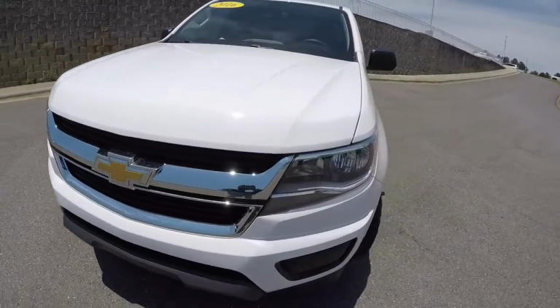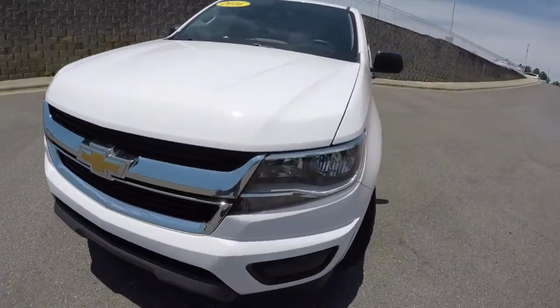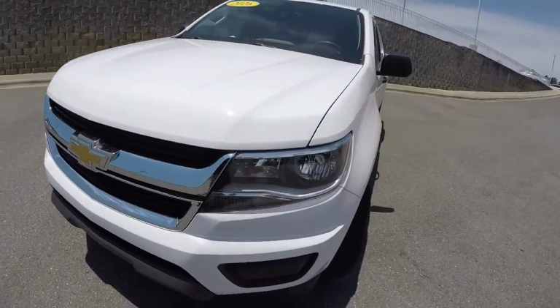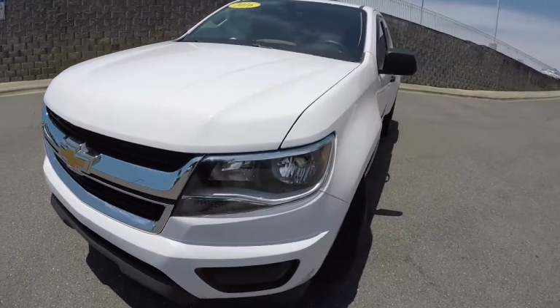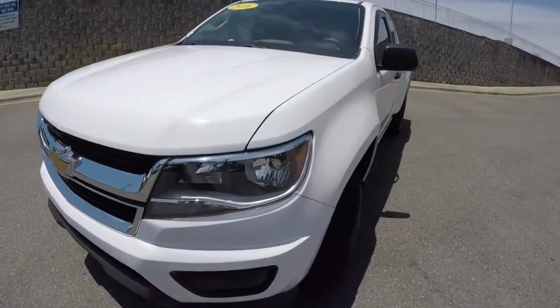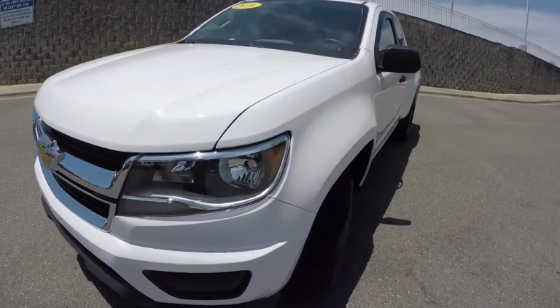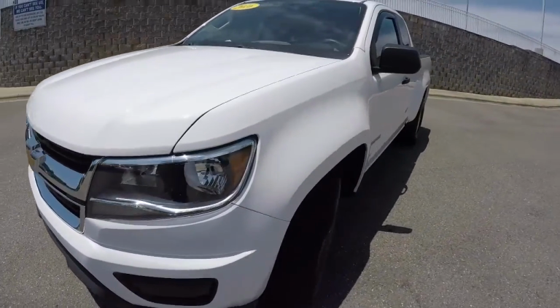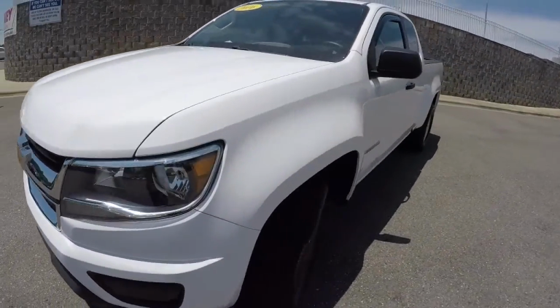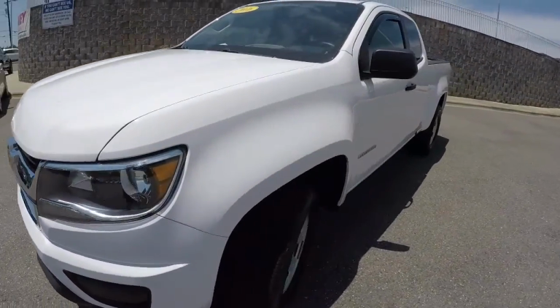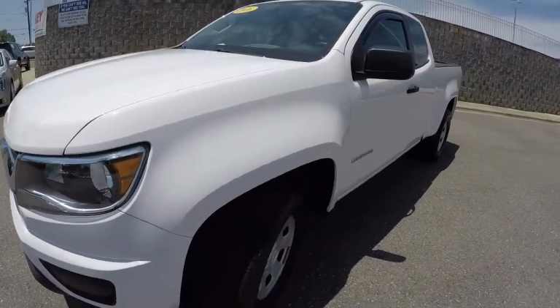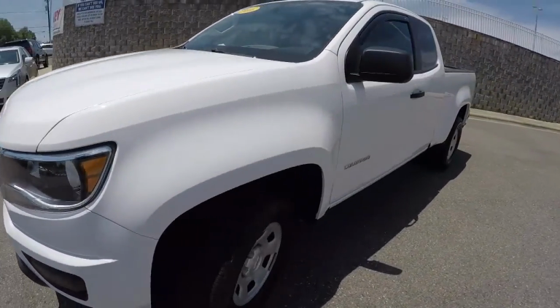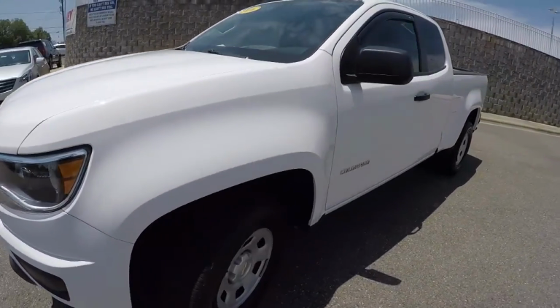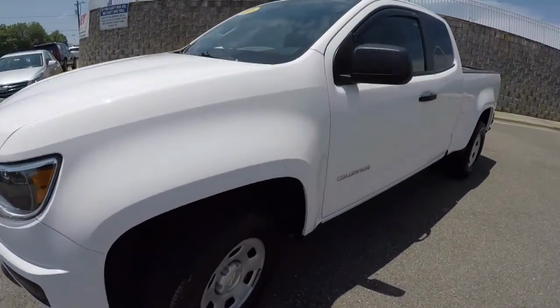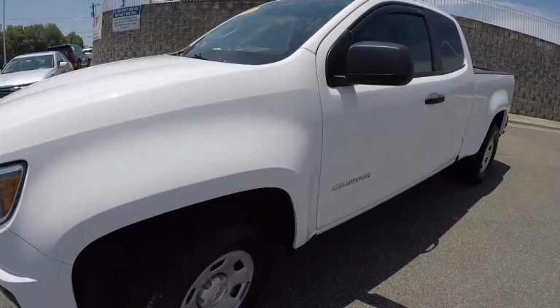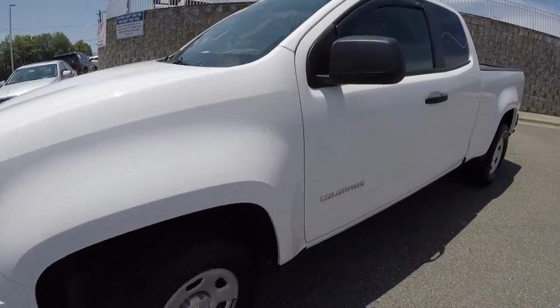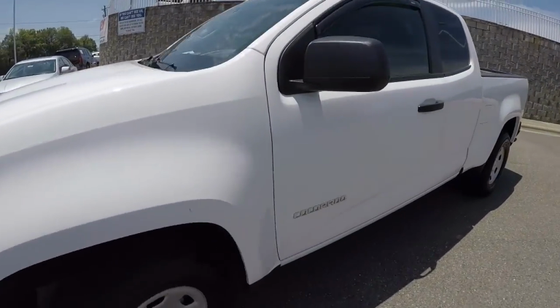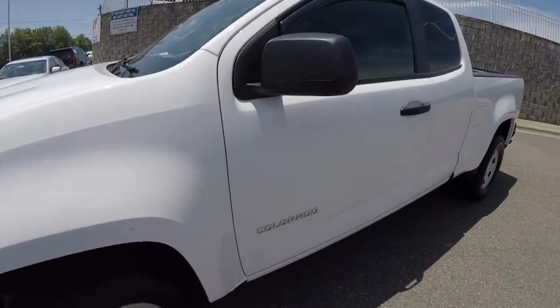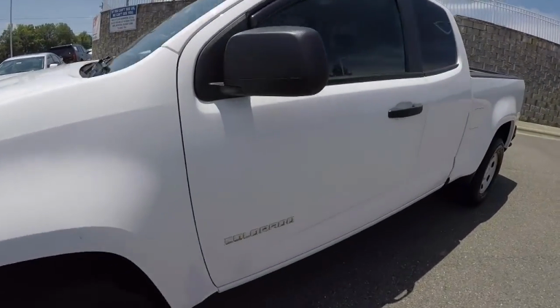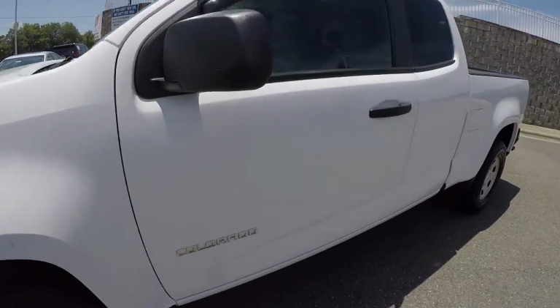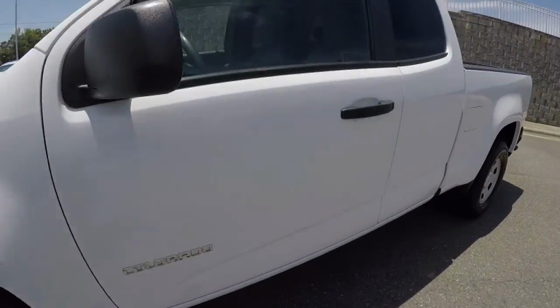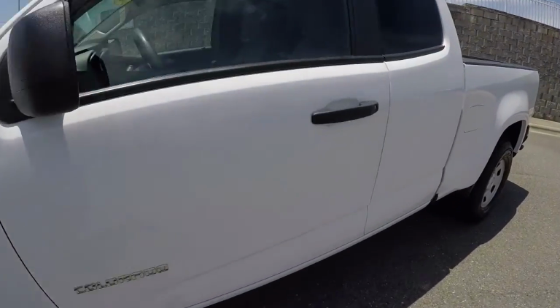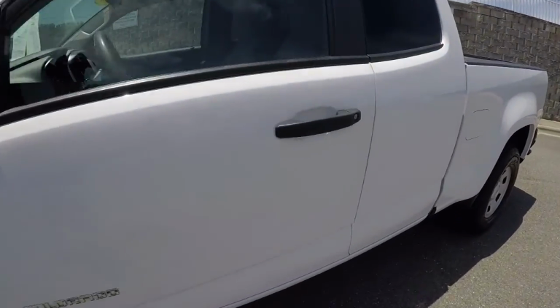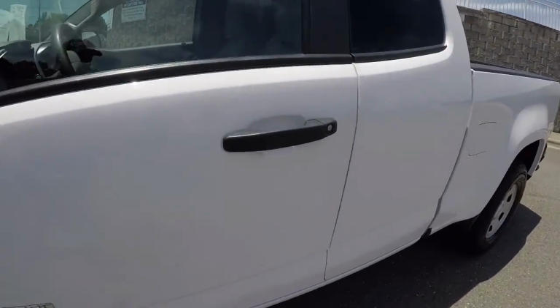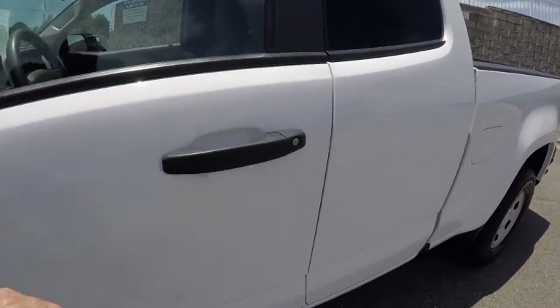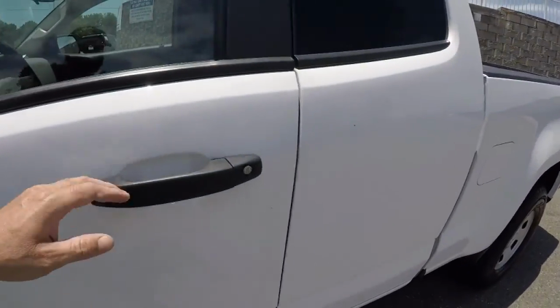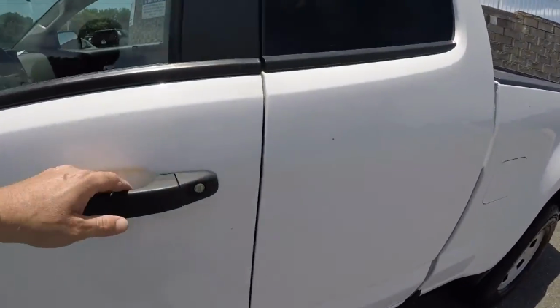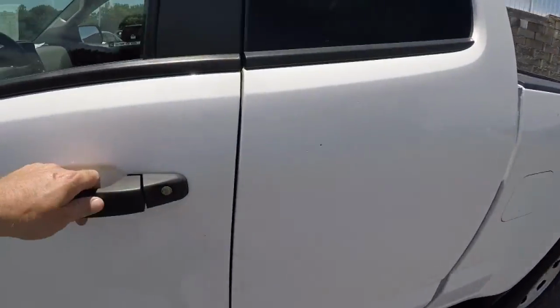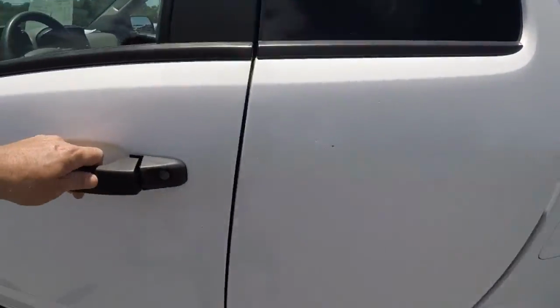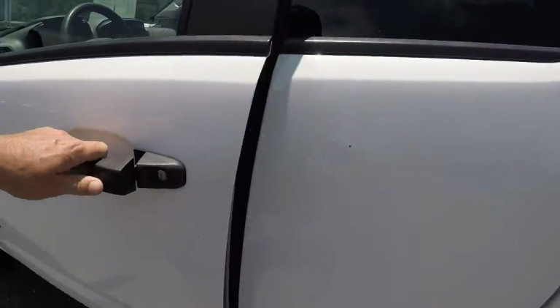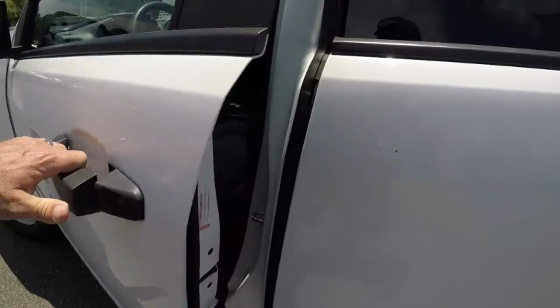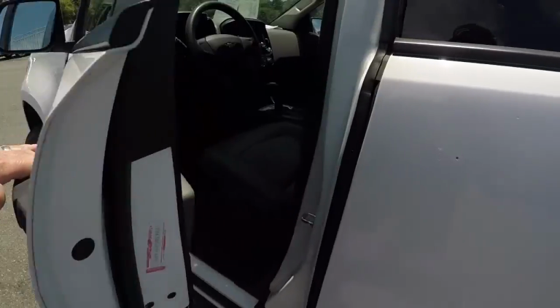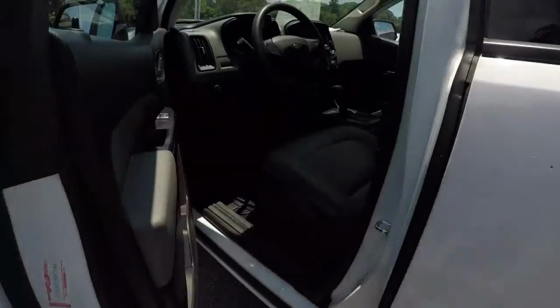Overall it's in pretty good shape on the outside. It will be priced accordingly — fairly priced. Let's go ahead and take a look on the inside.